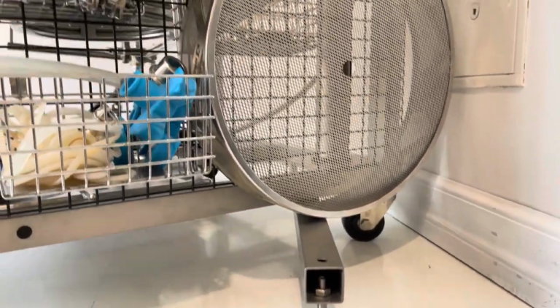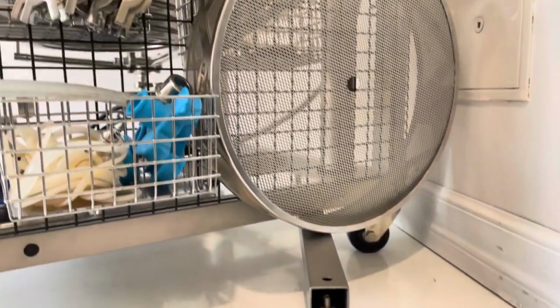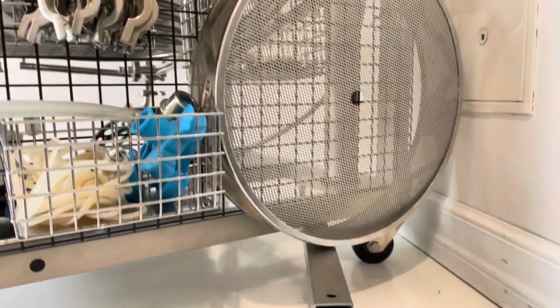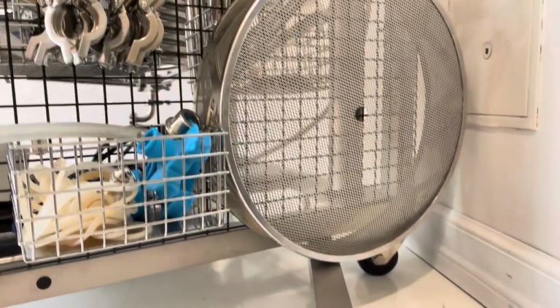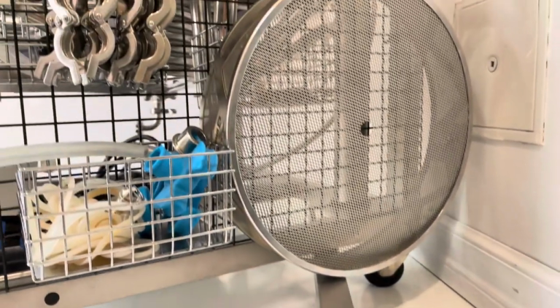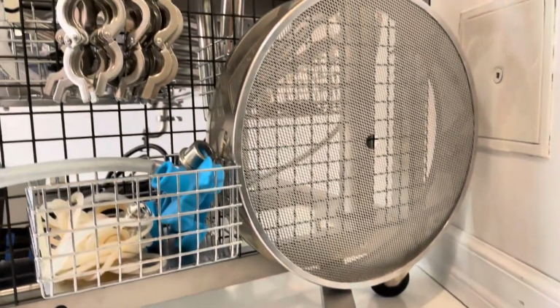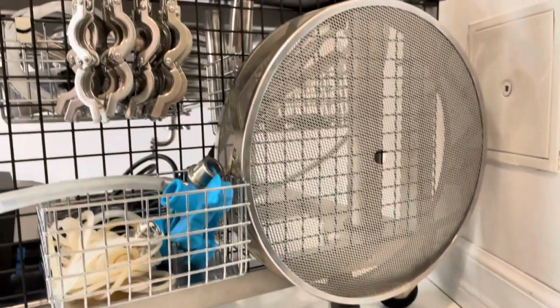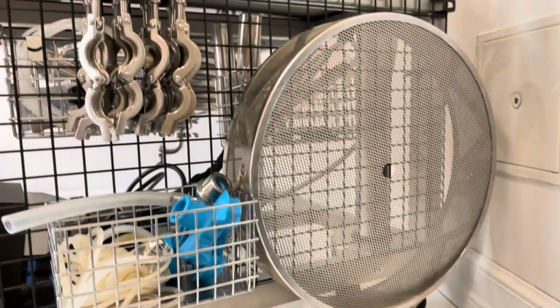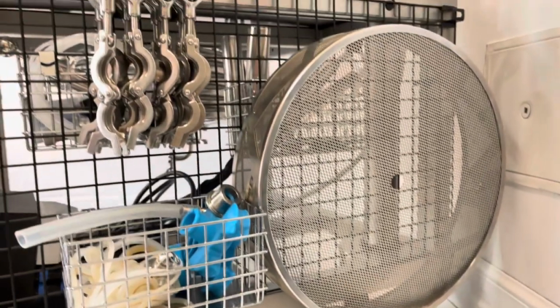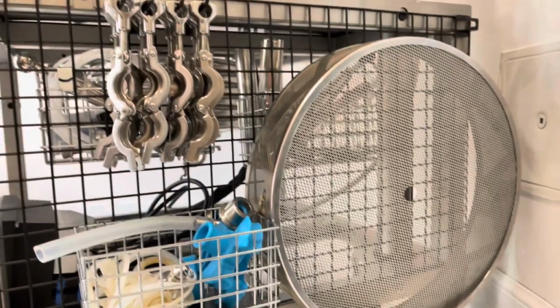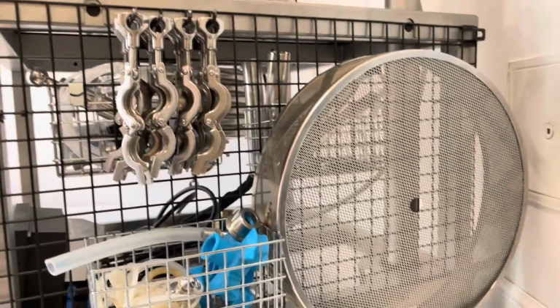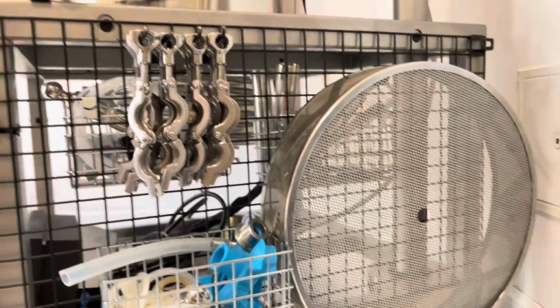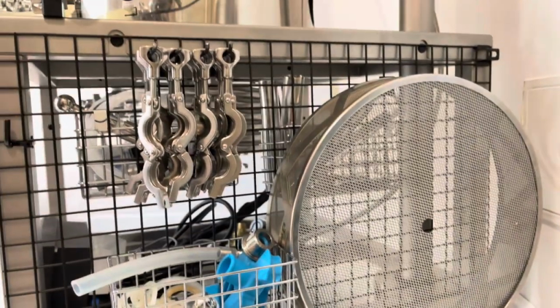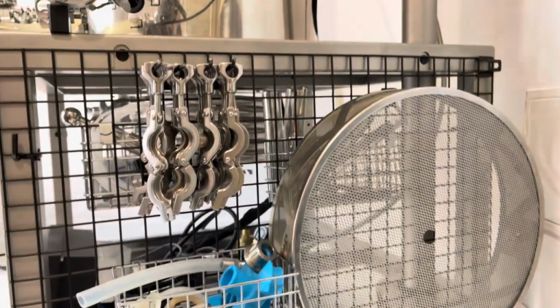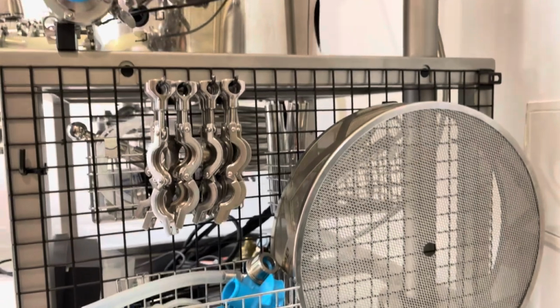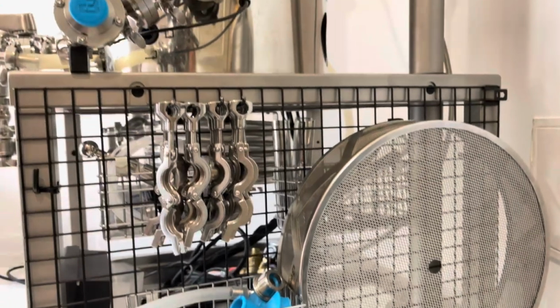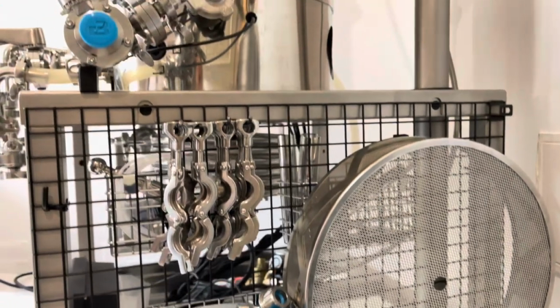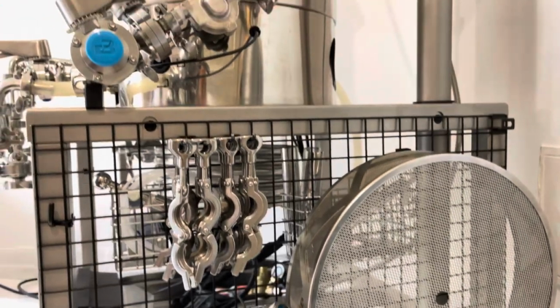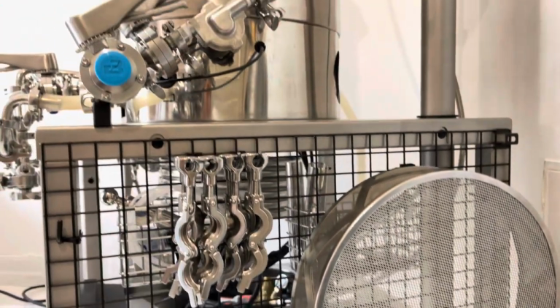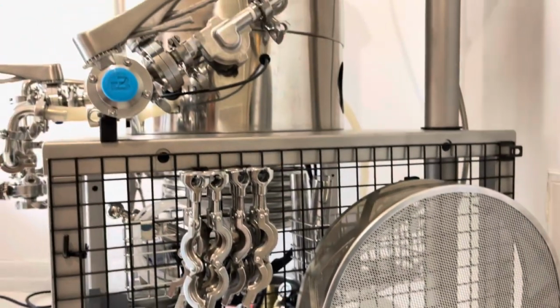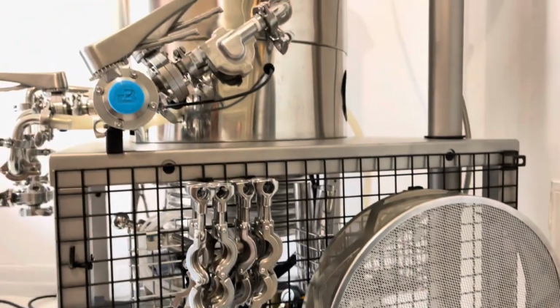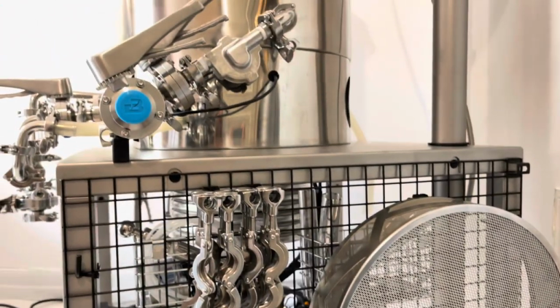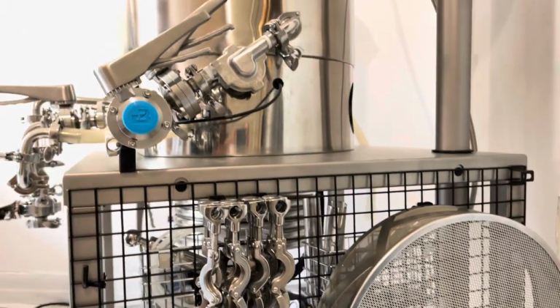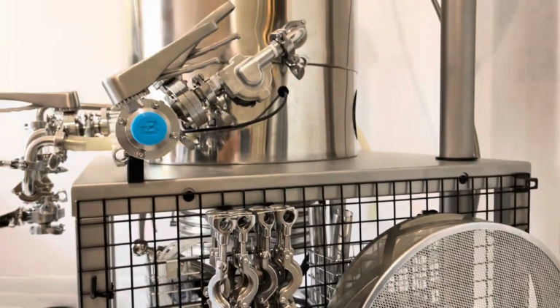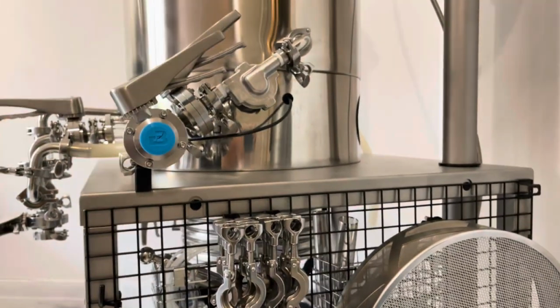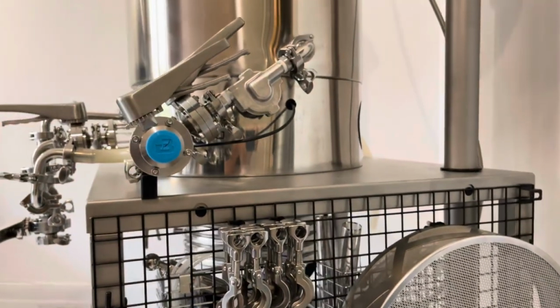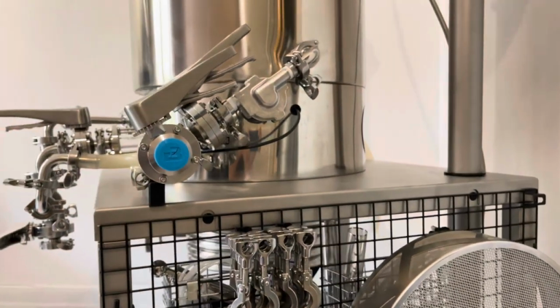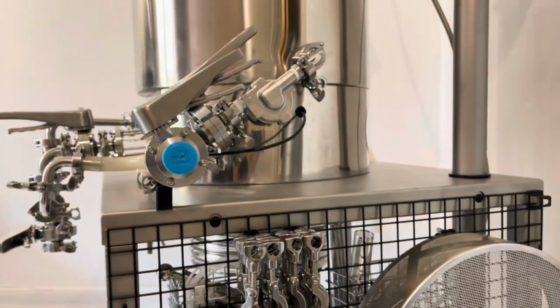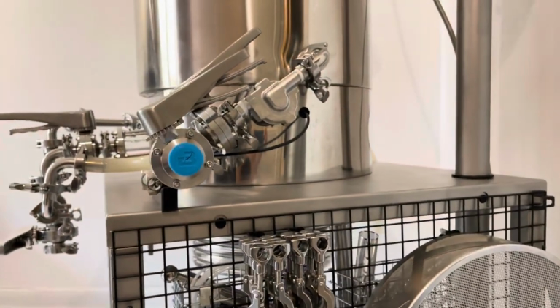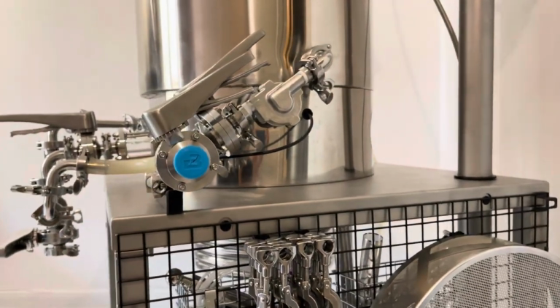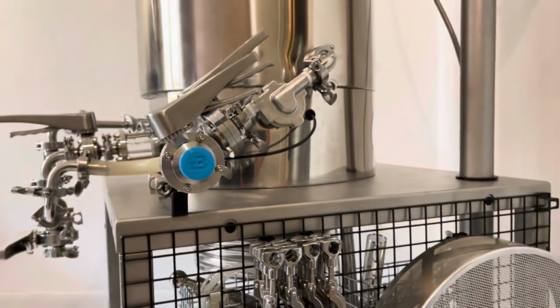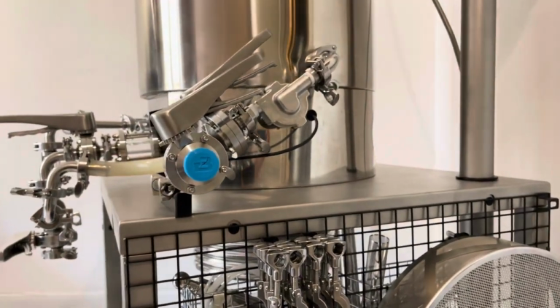I've added this wire grid to the side of my table to create a little bit of extra storage space.